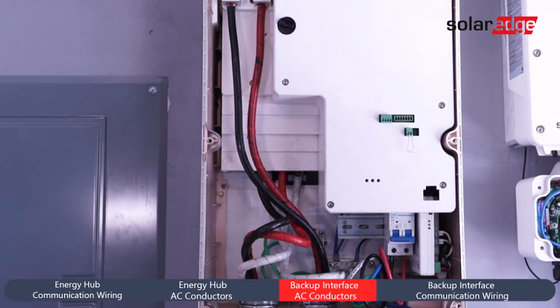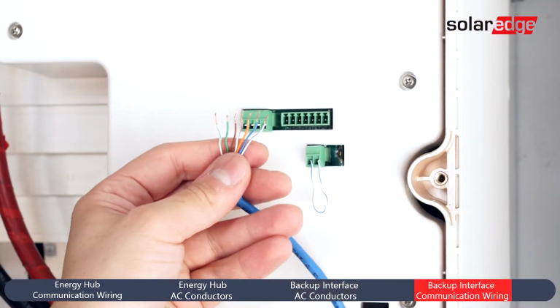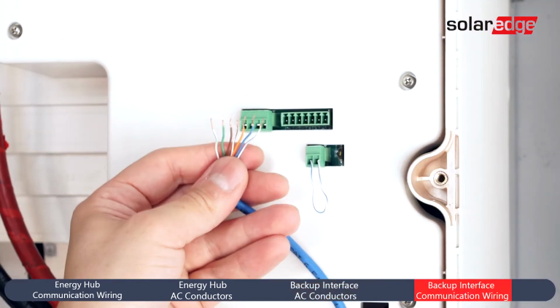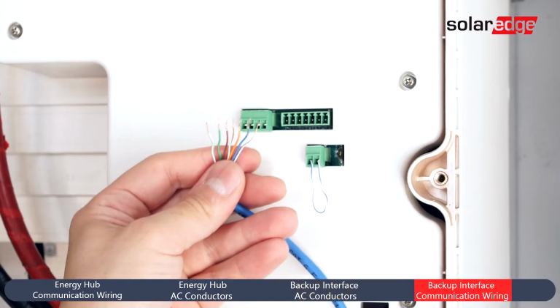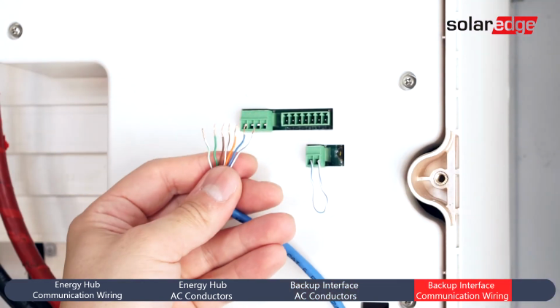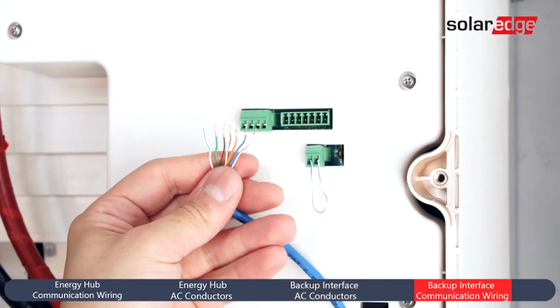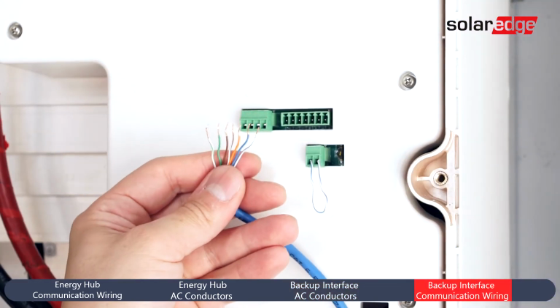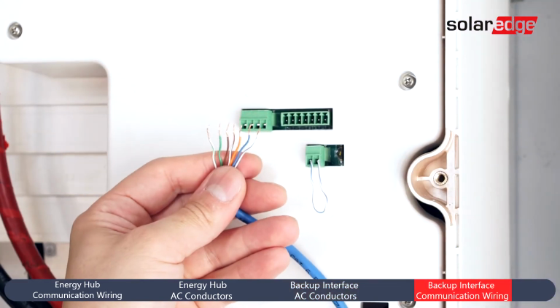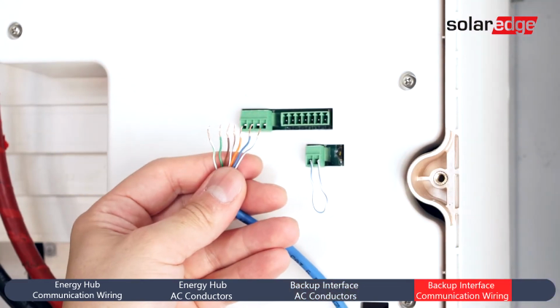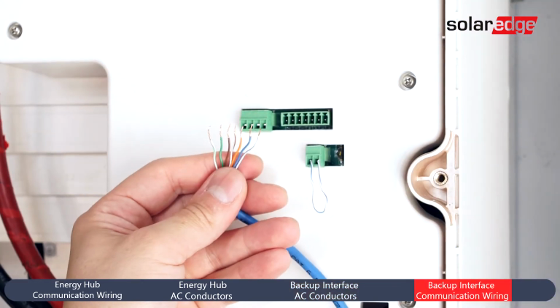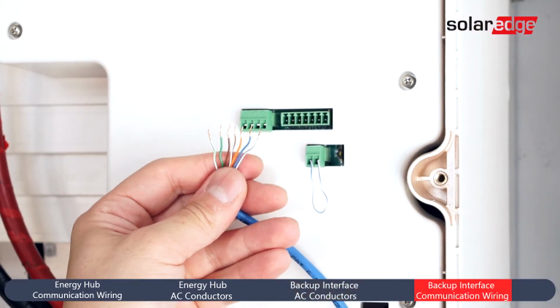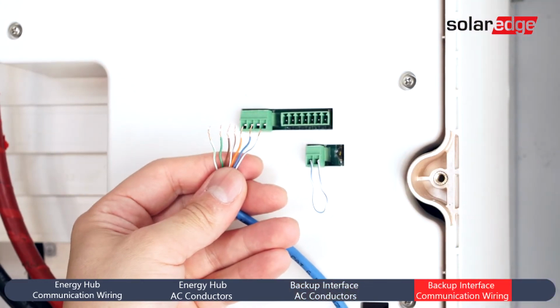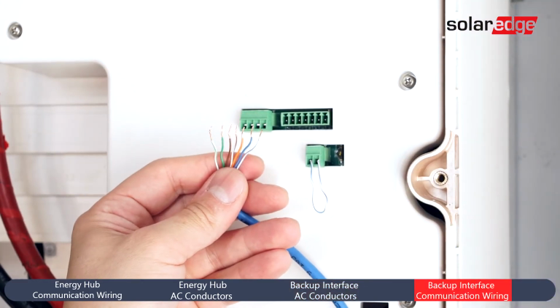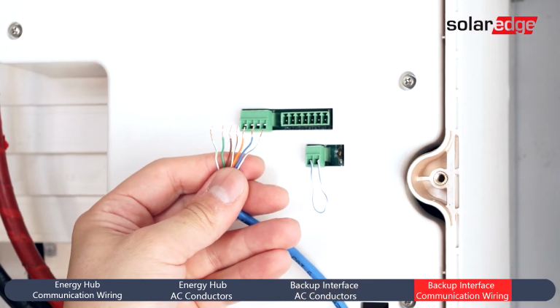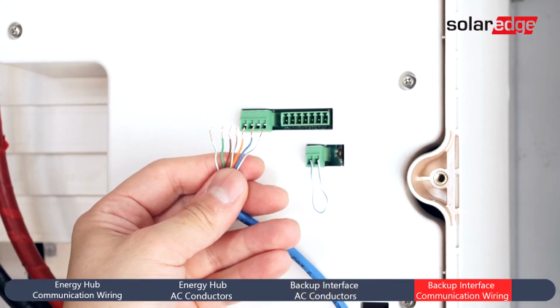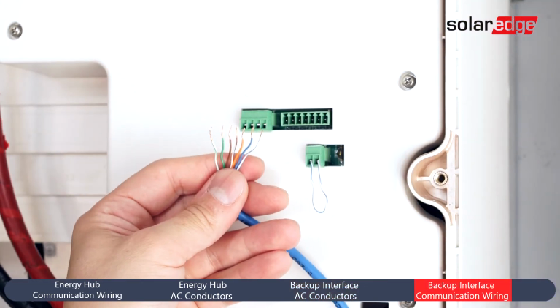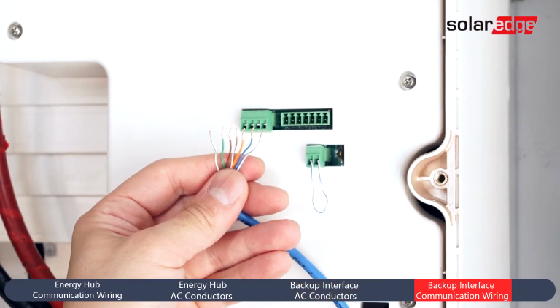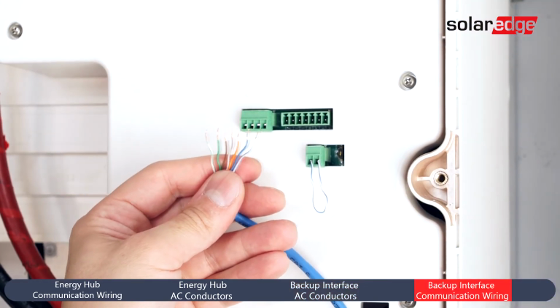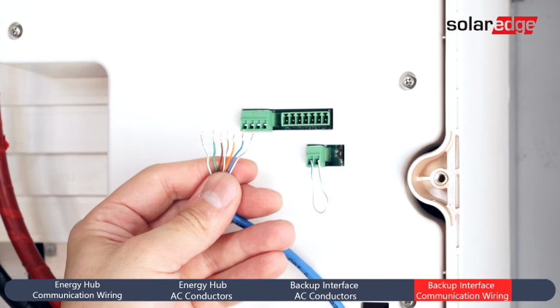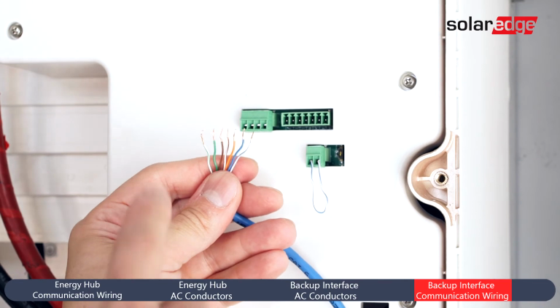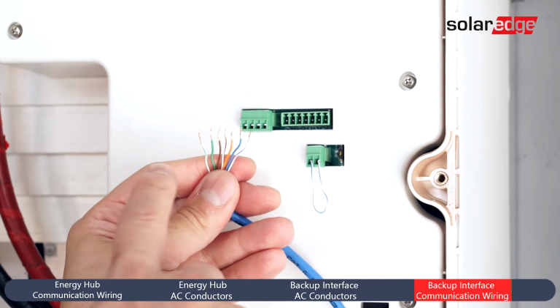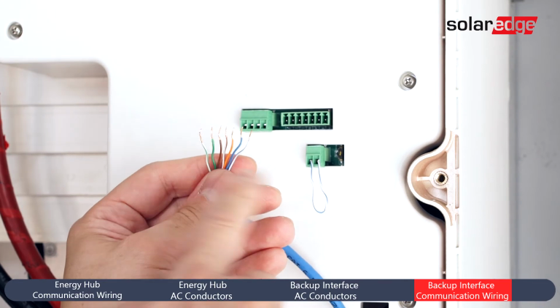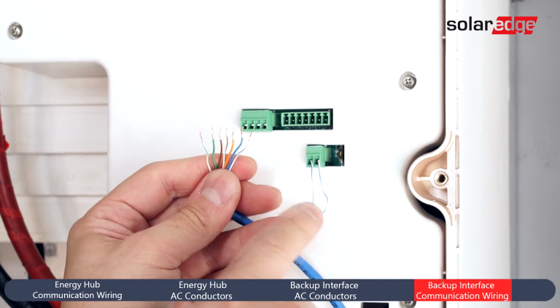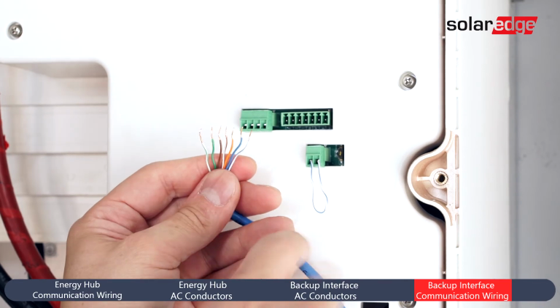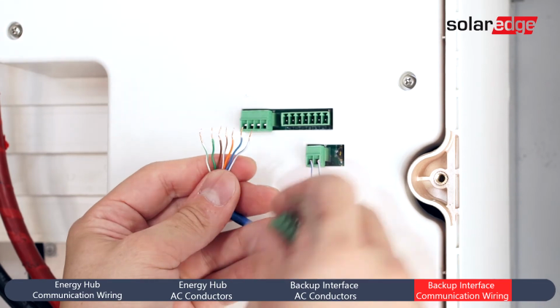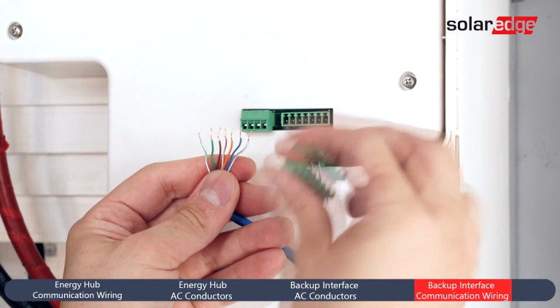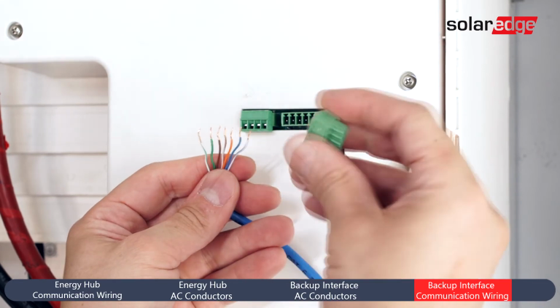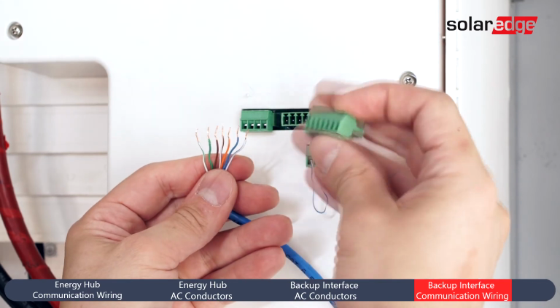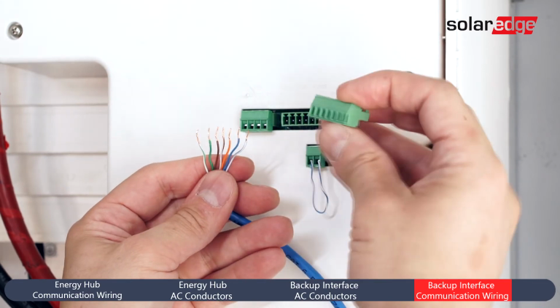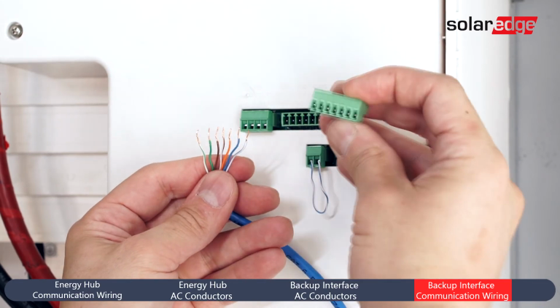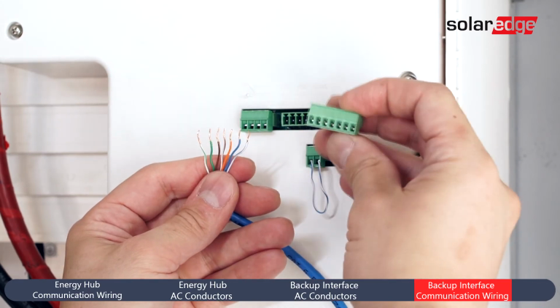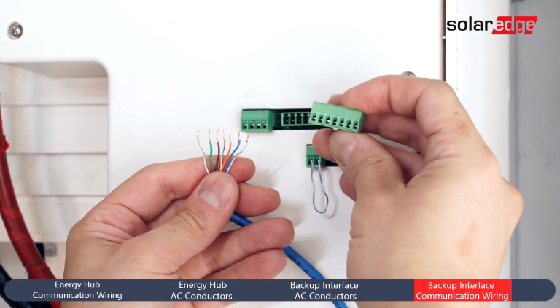Finally, remove the communications terminal block, land conductors, and reinsert.